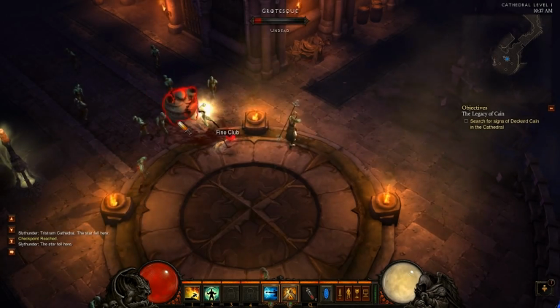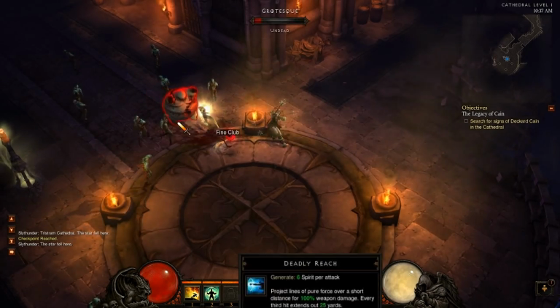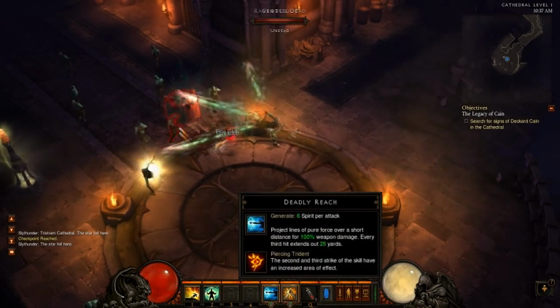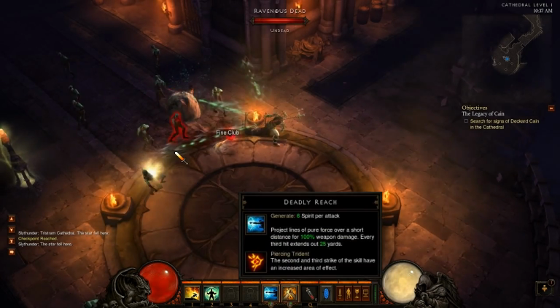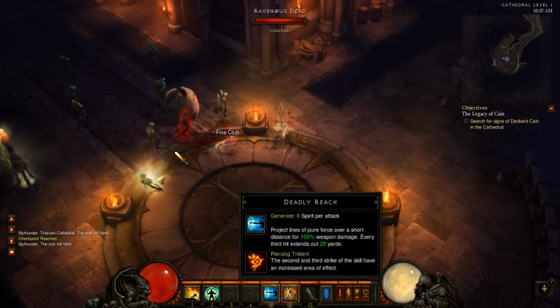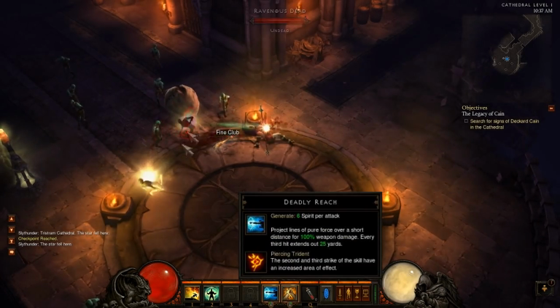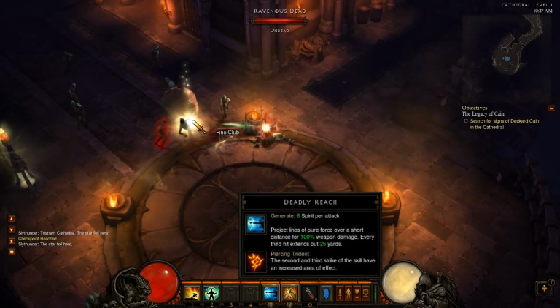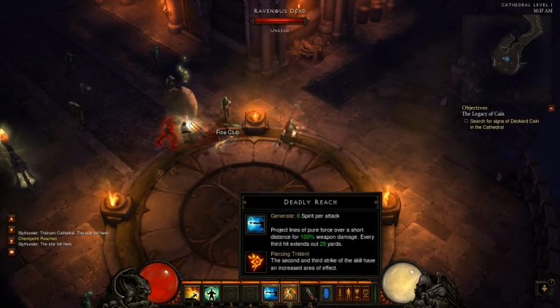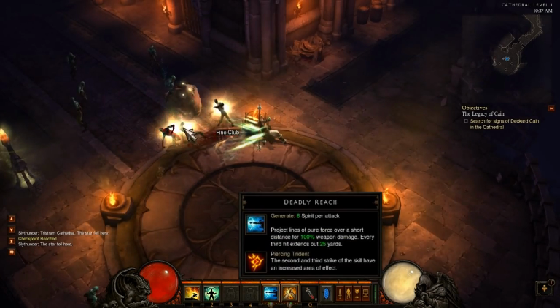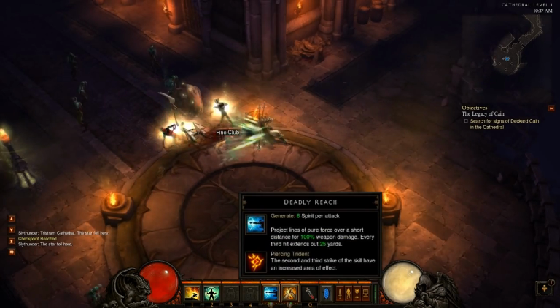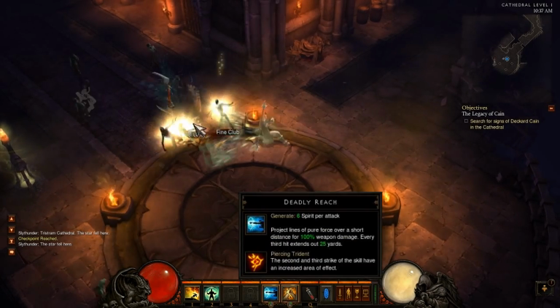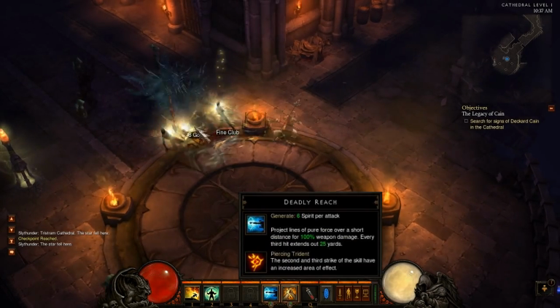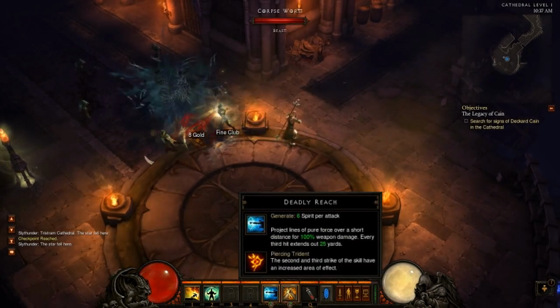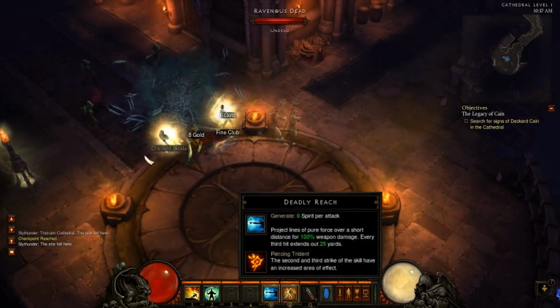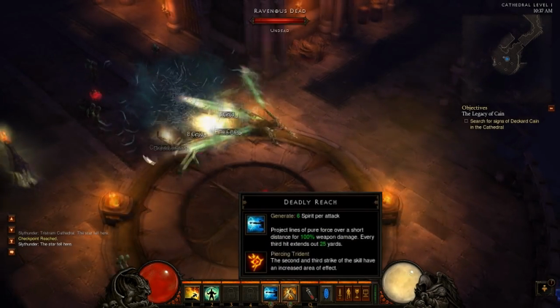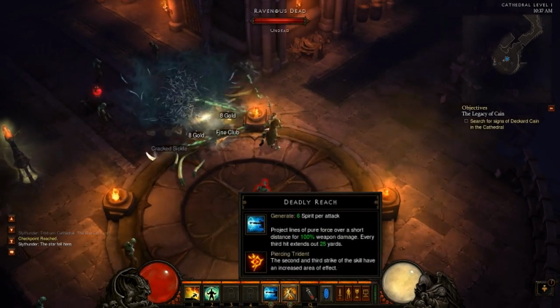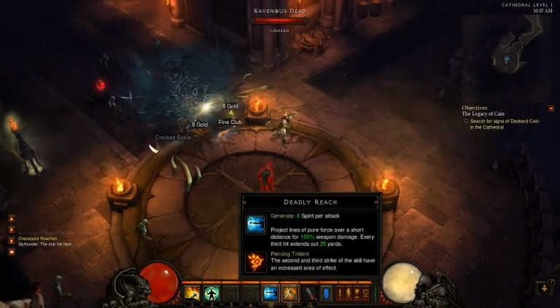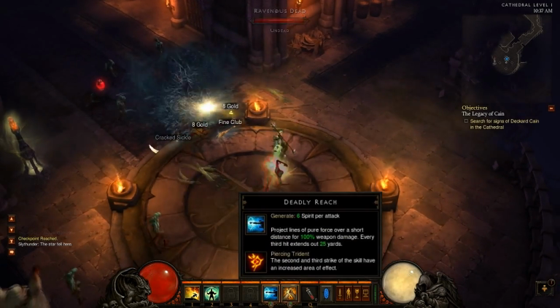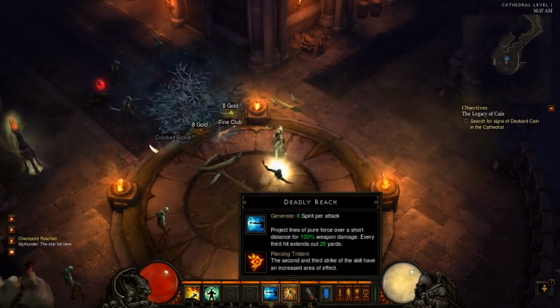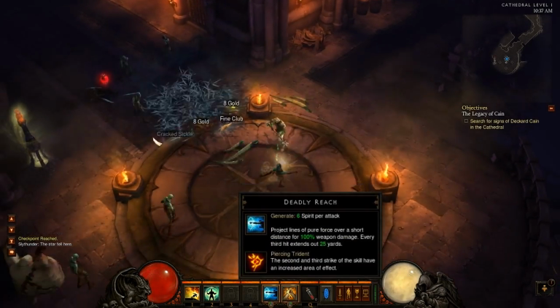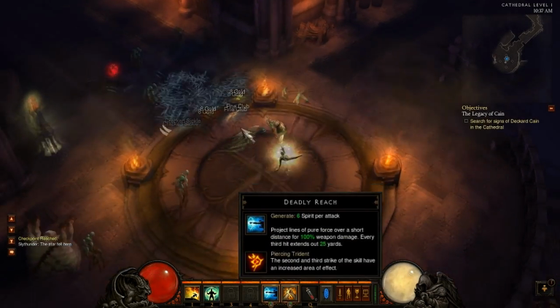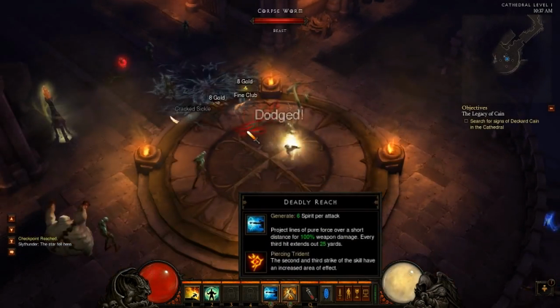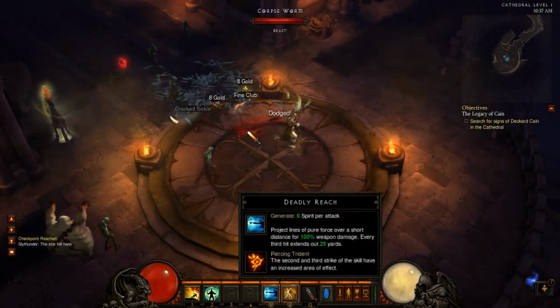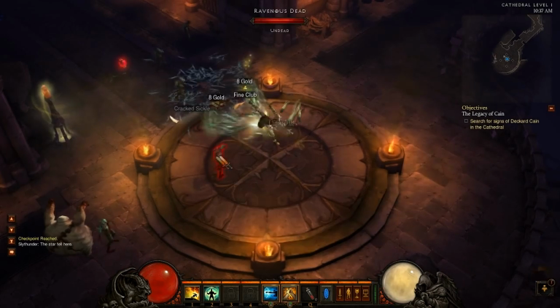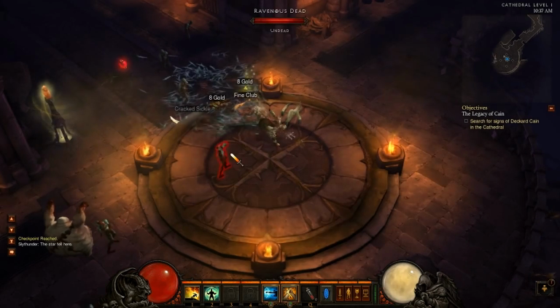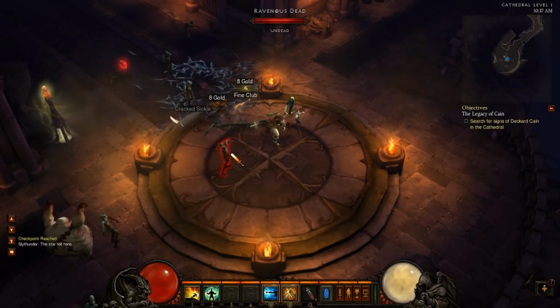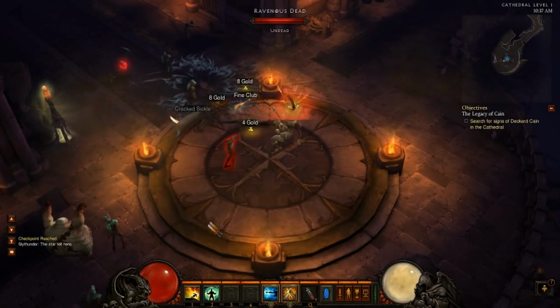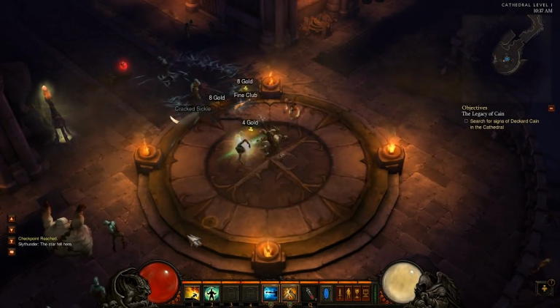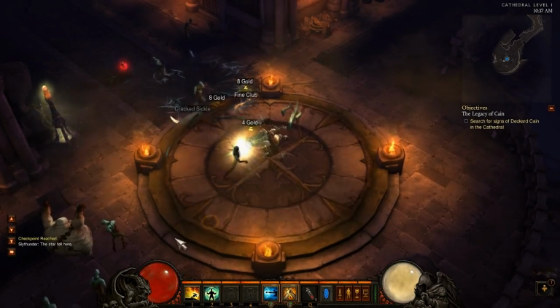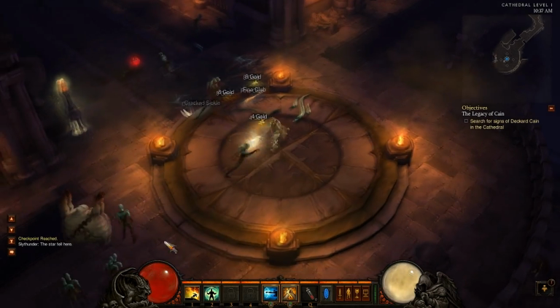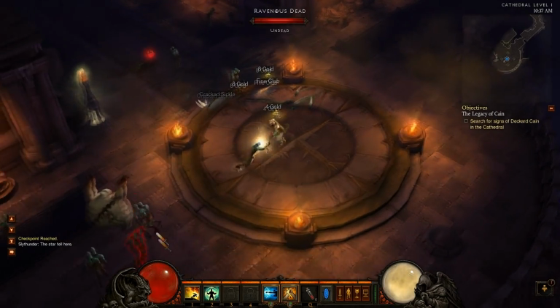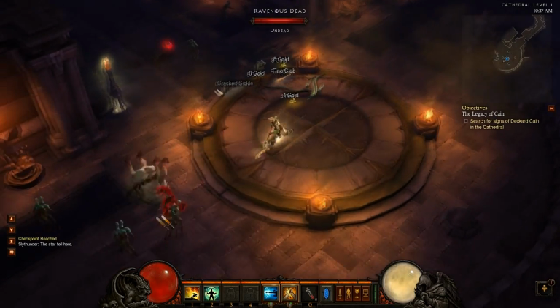The first rune for Deadly Reach is called Piercing Trident. The second and third strikes of the skill have increased area of effect.